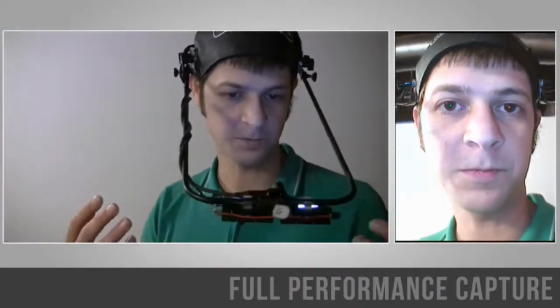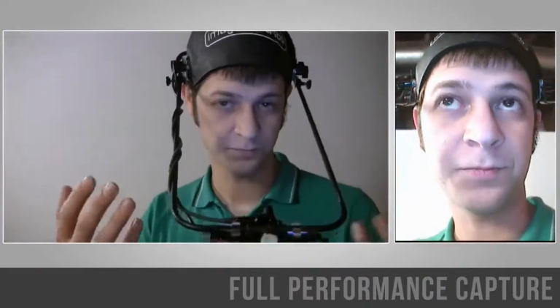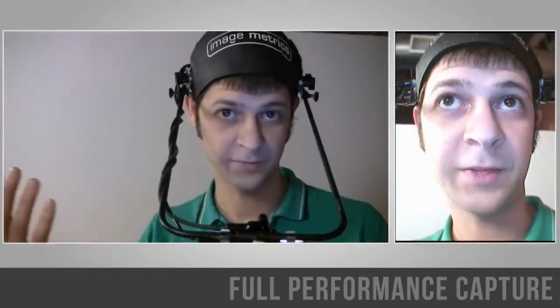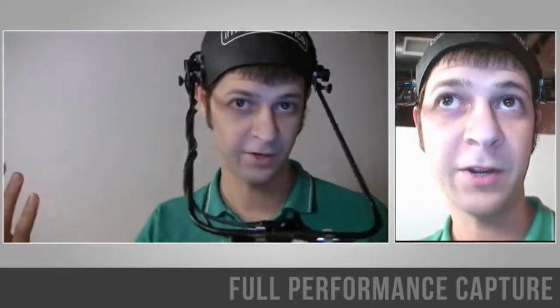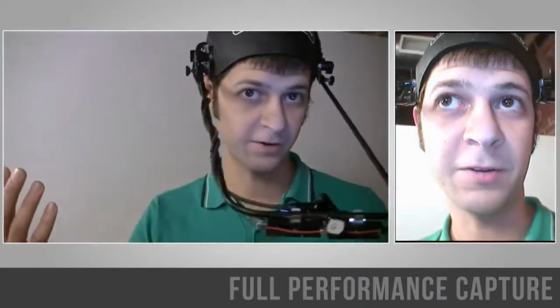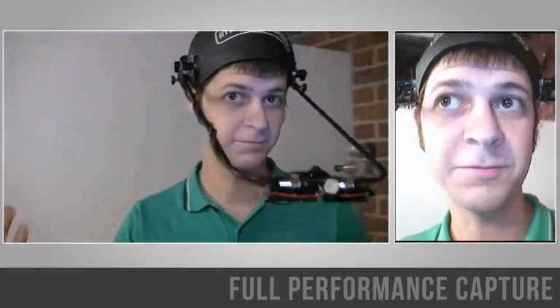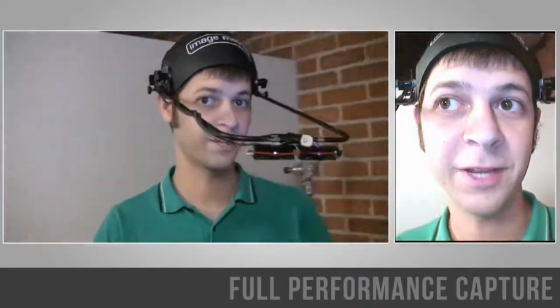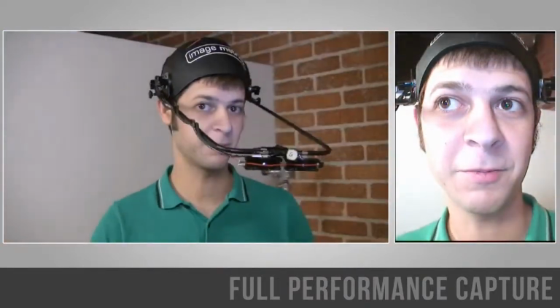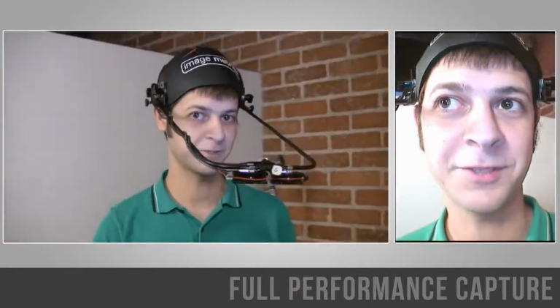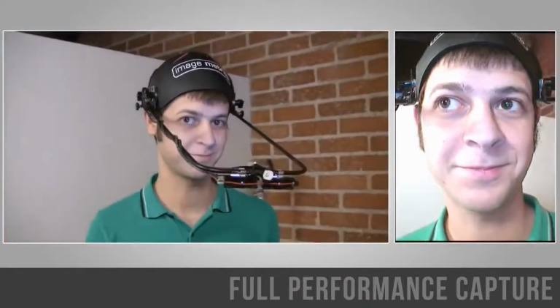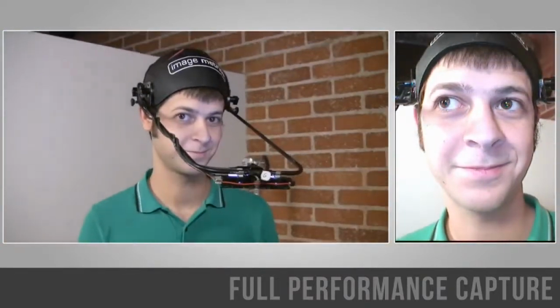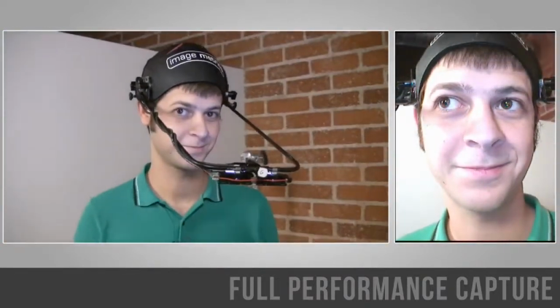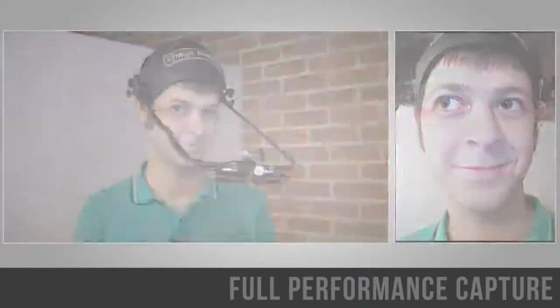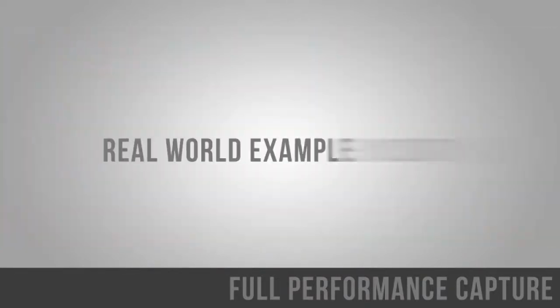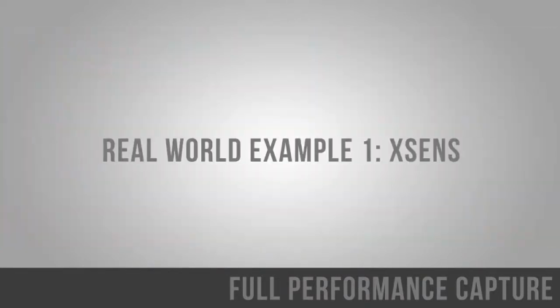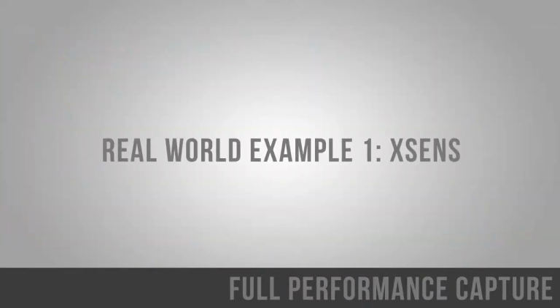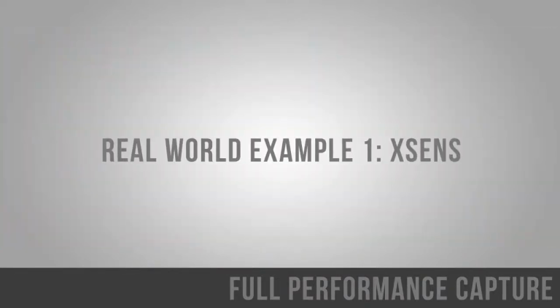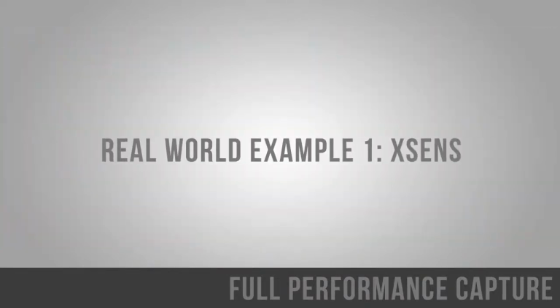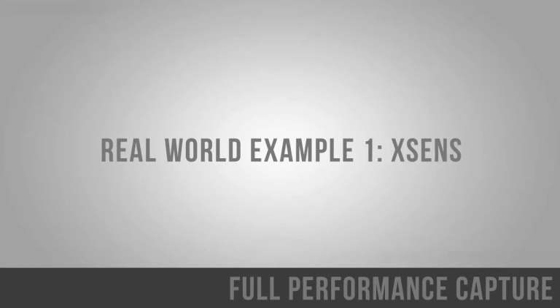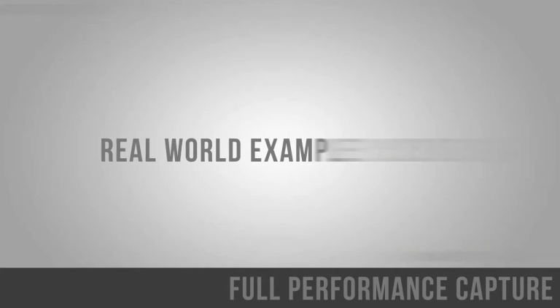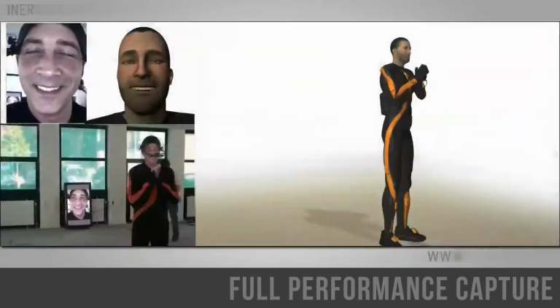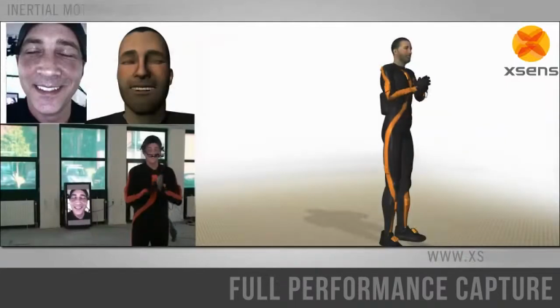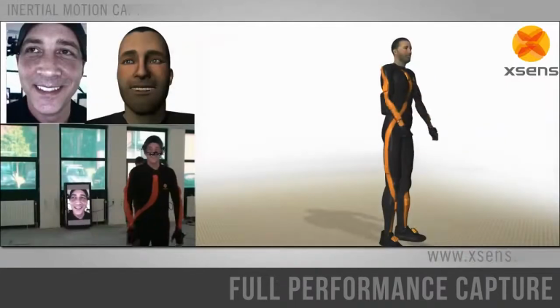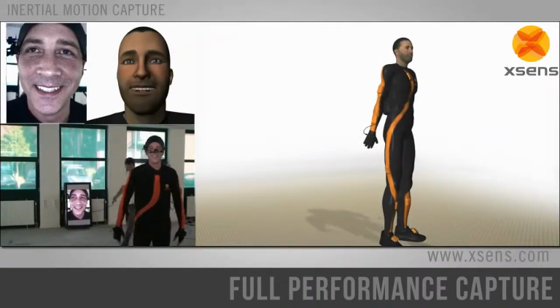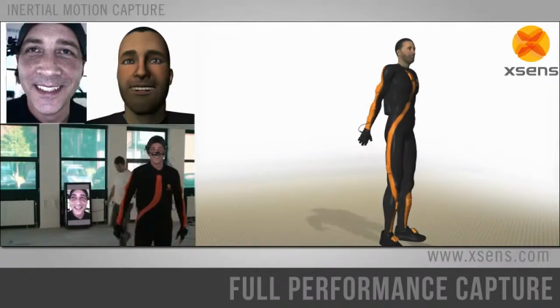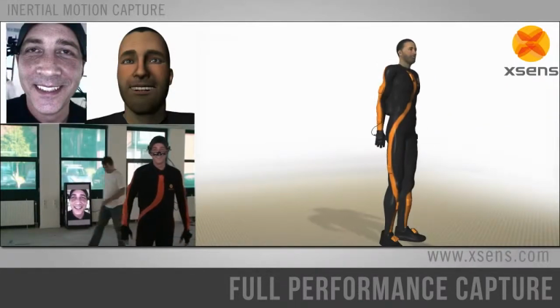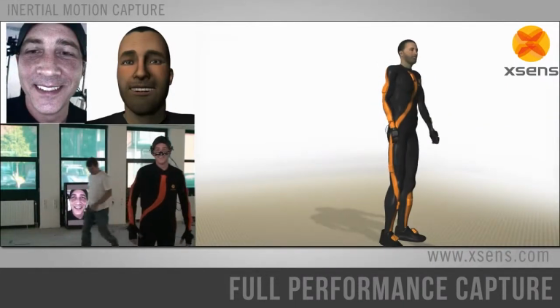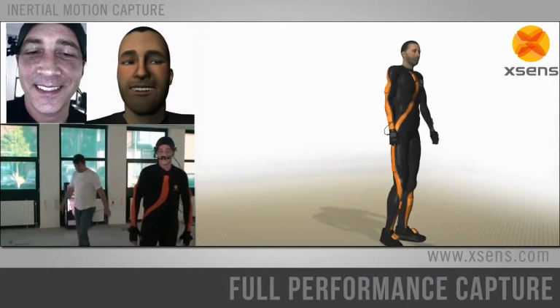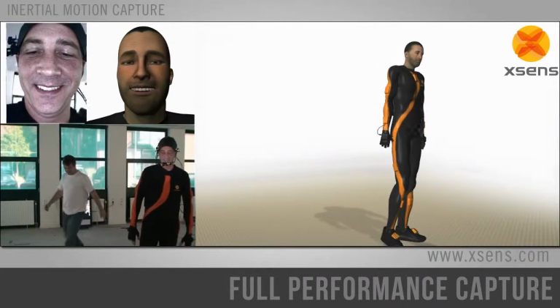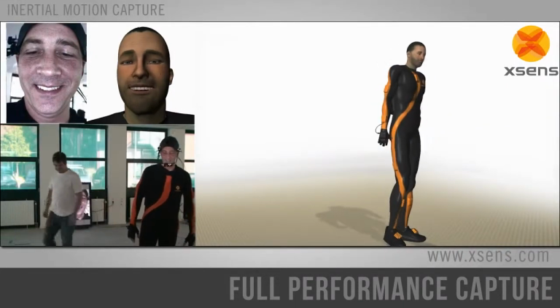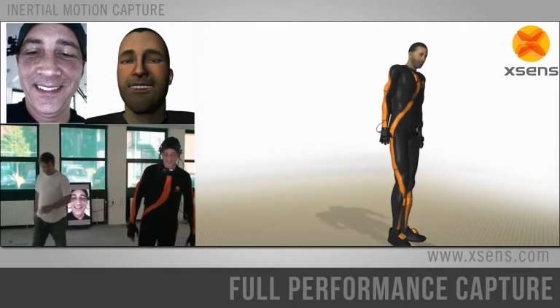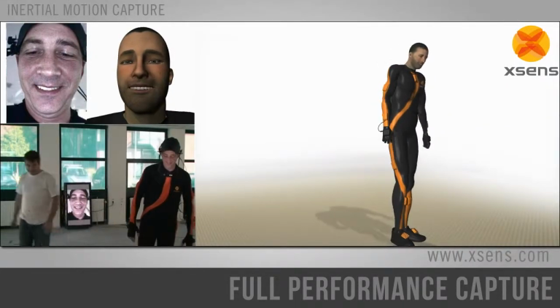So, here you are. Thank you very much. Now let's take a look at a real-world integration with the X-Syns MBN suits.